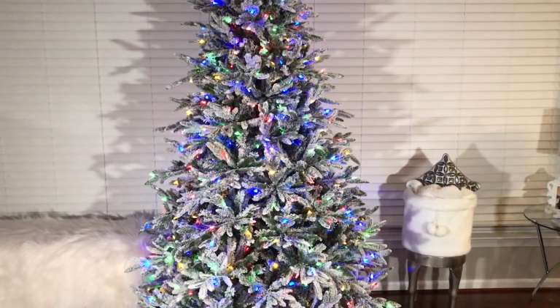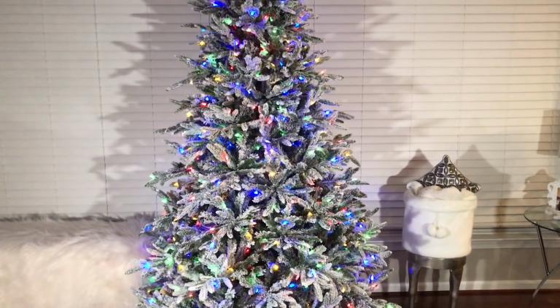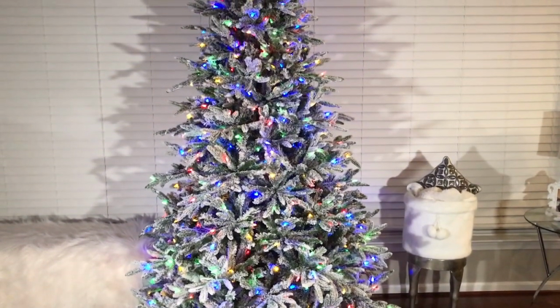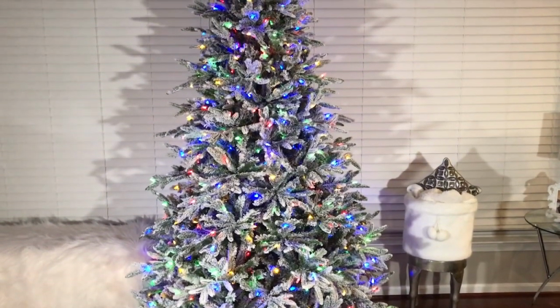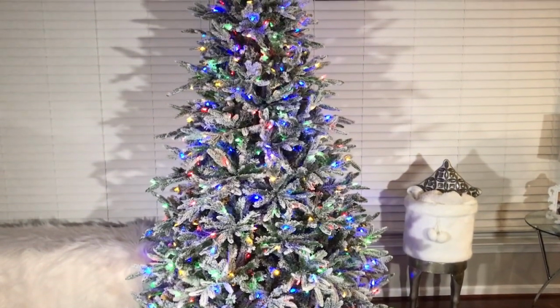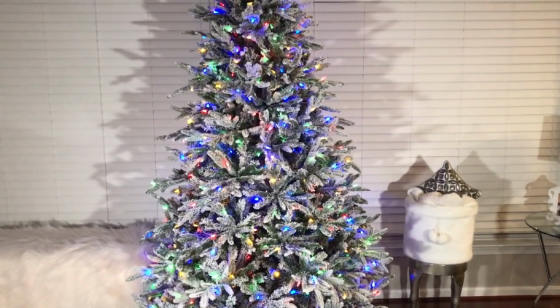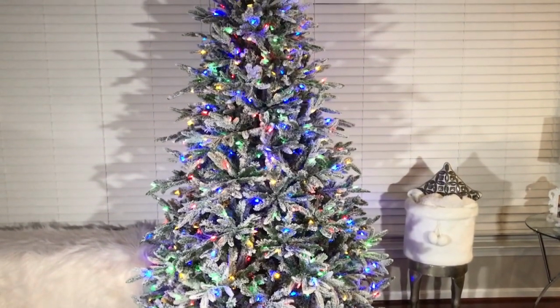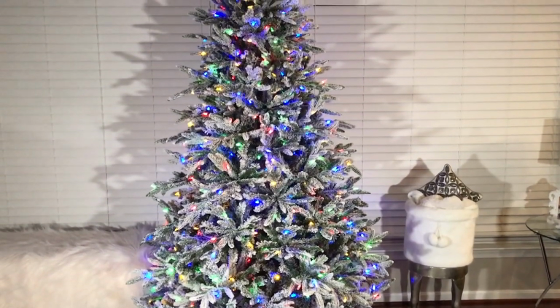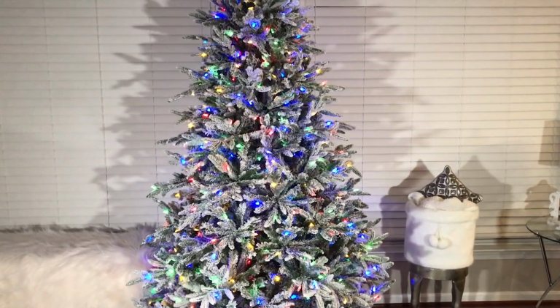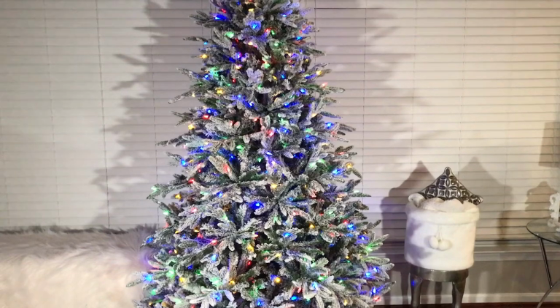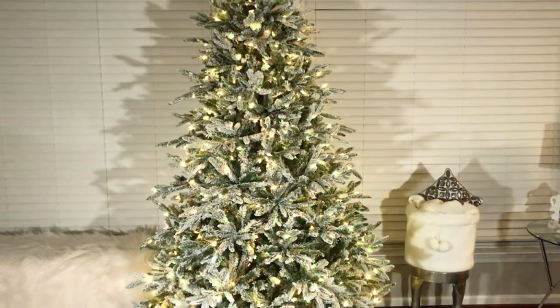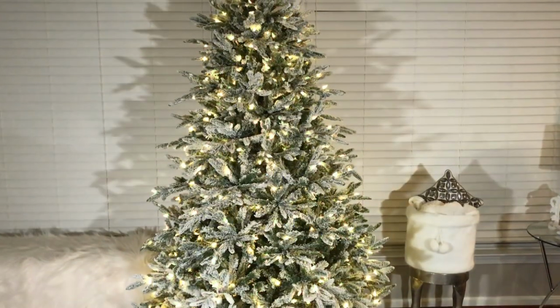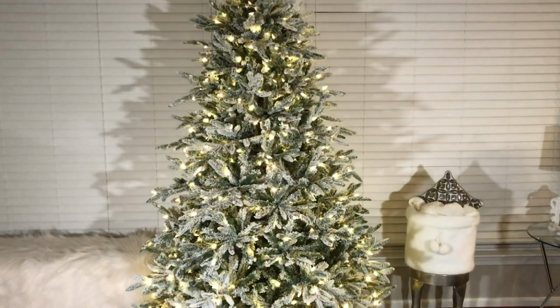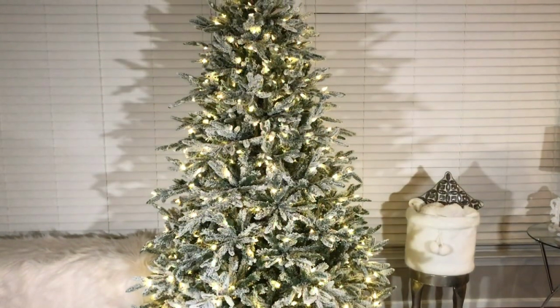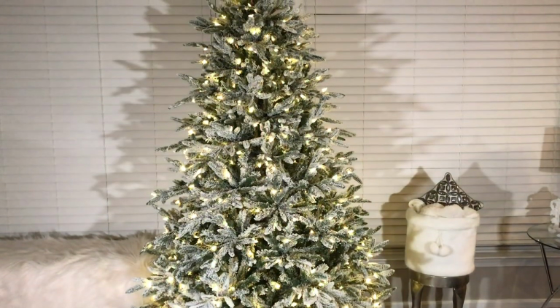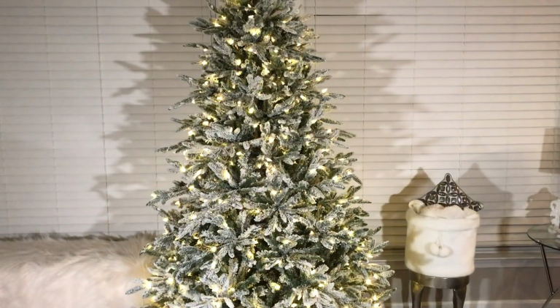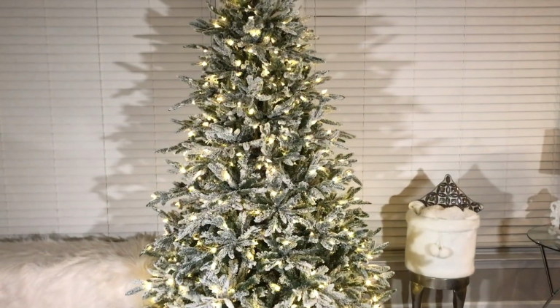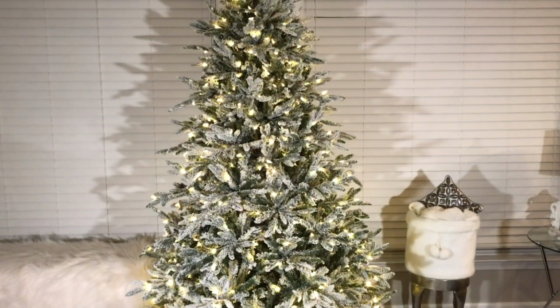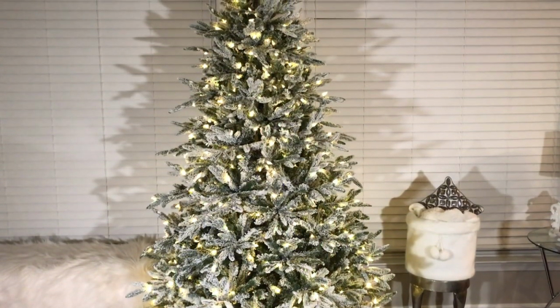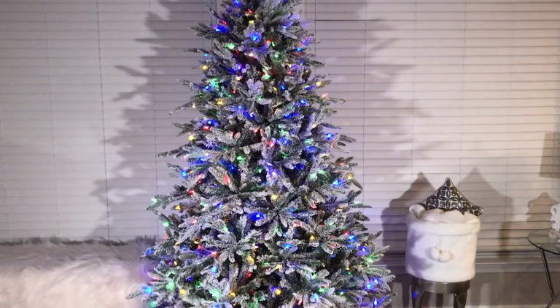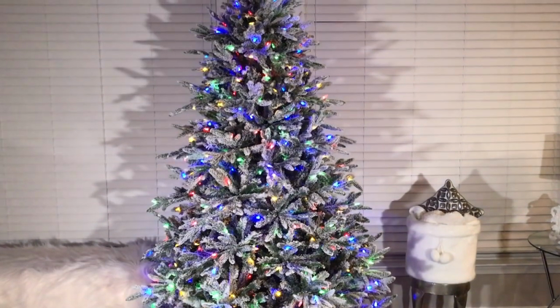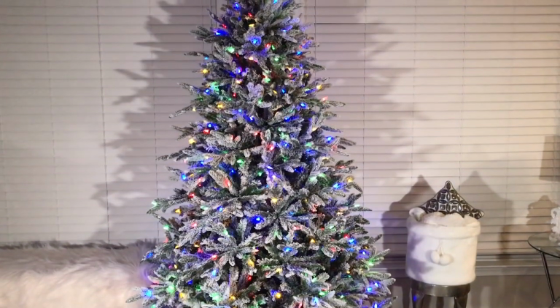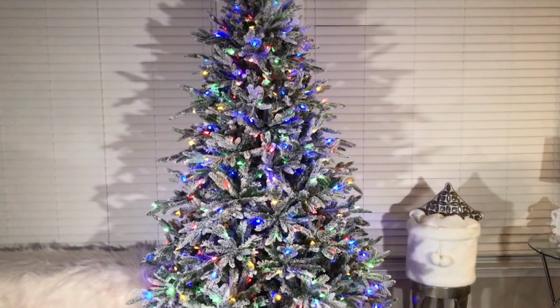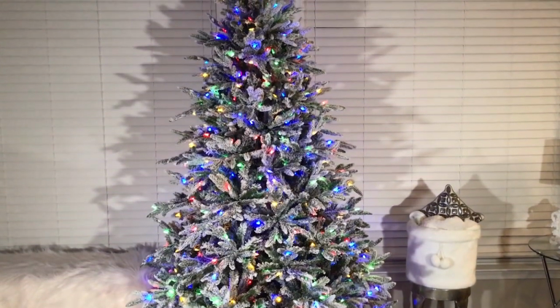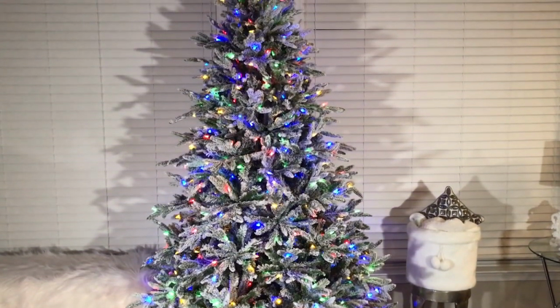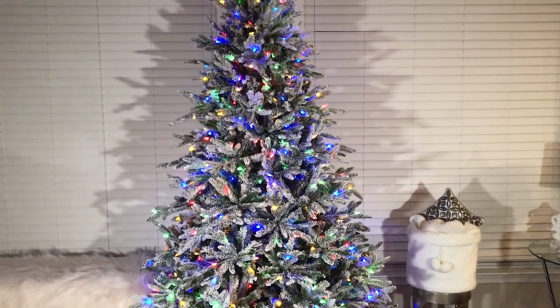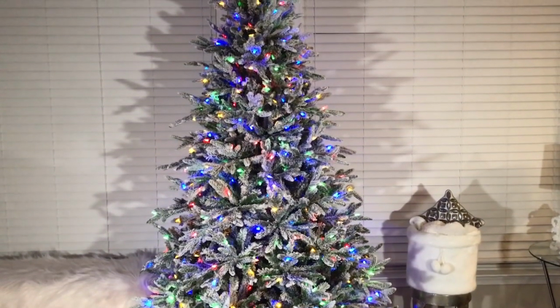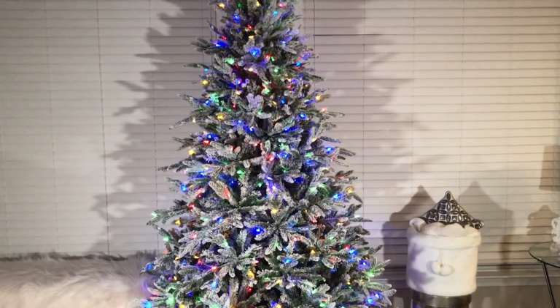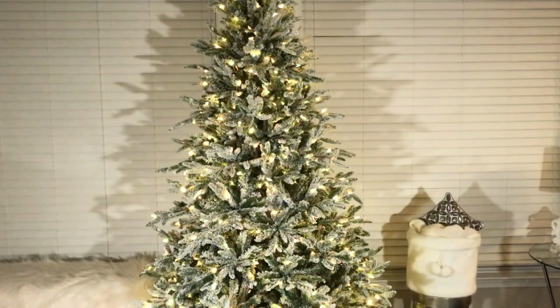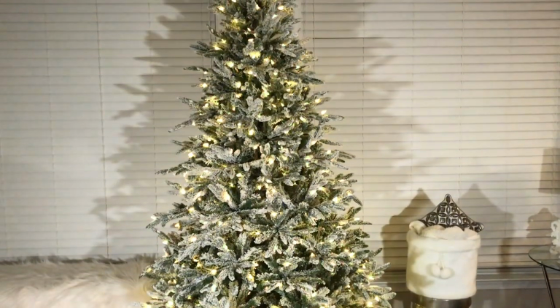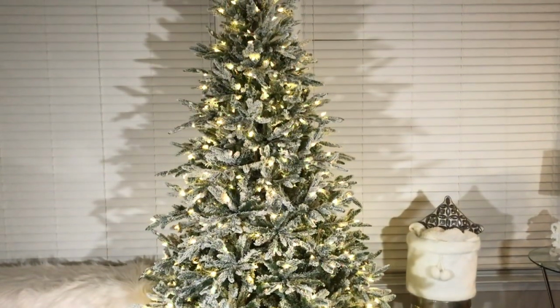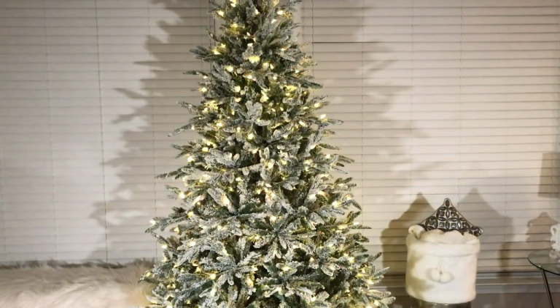I hope you enjoyed this tutorial. I will be doing a separate video on how I will be decorating this tree. Happy fluffing!